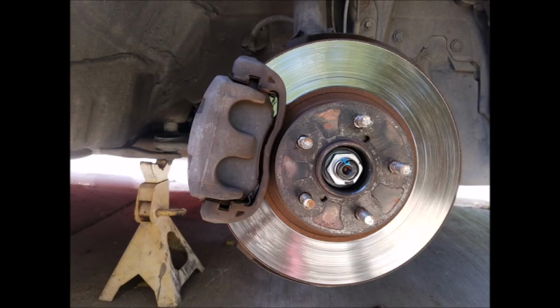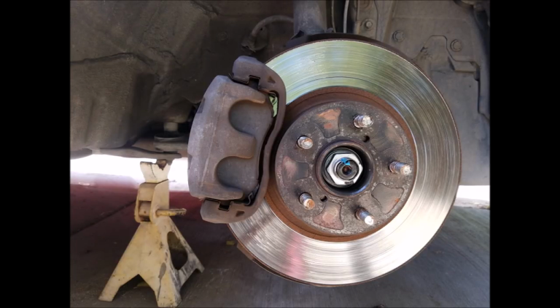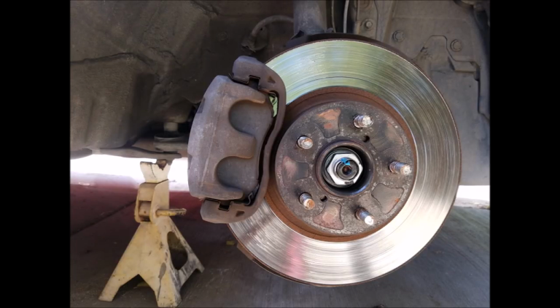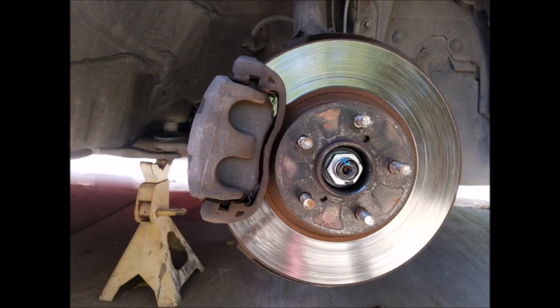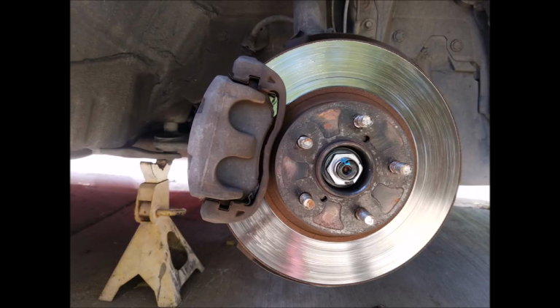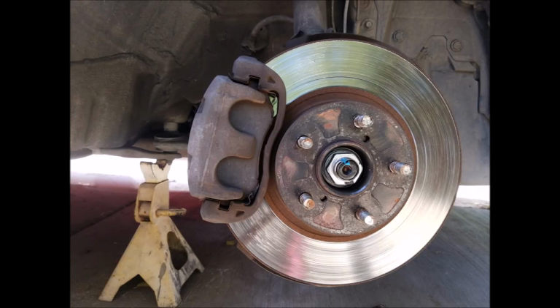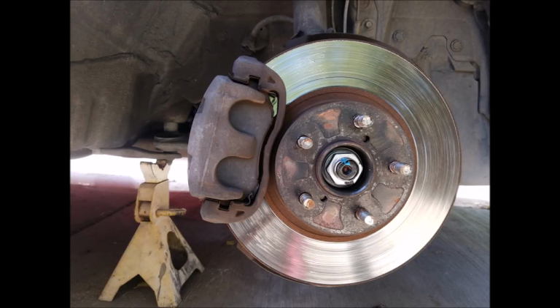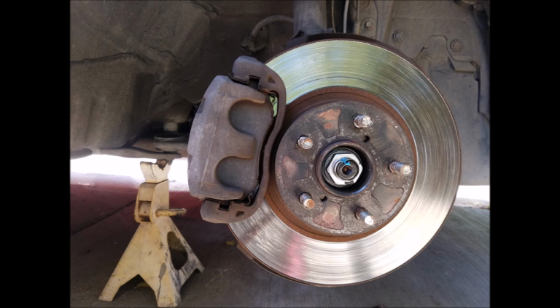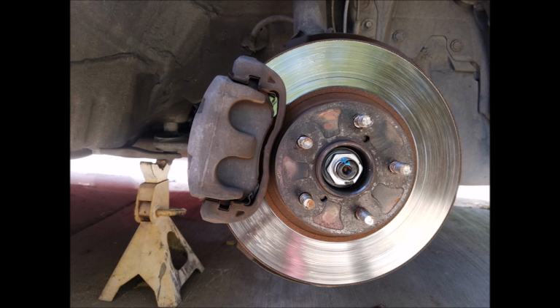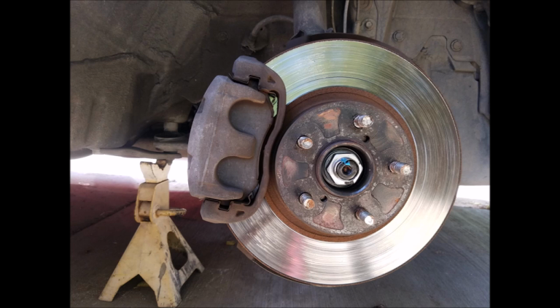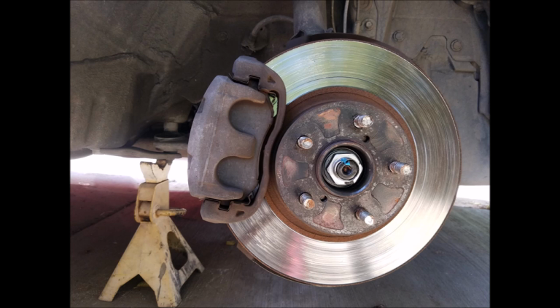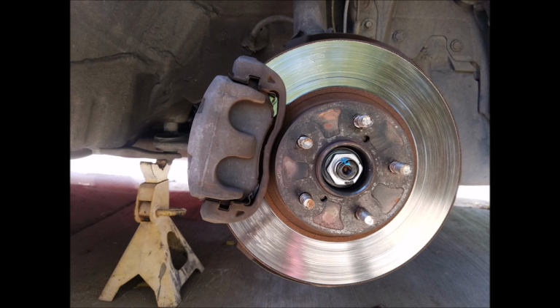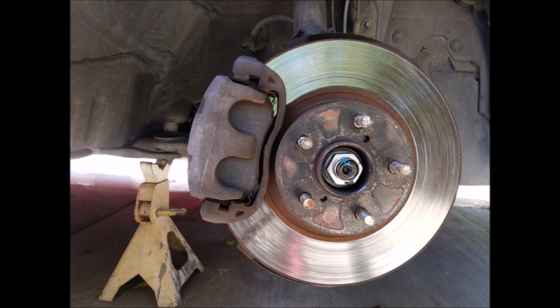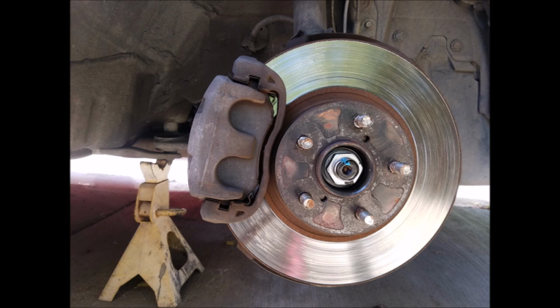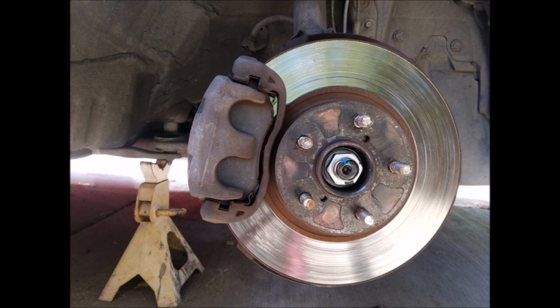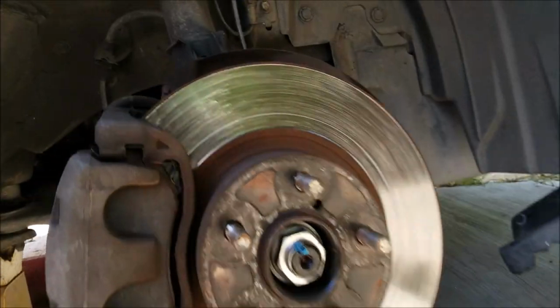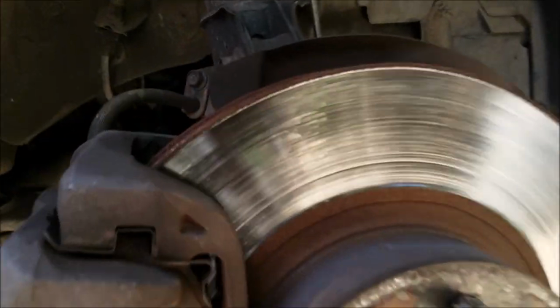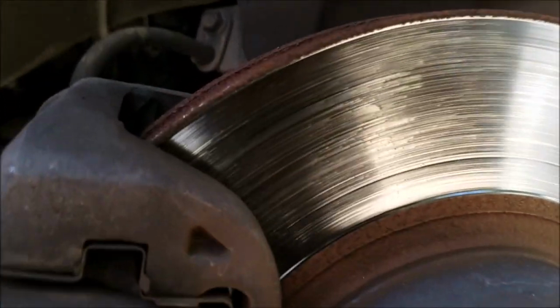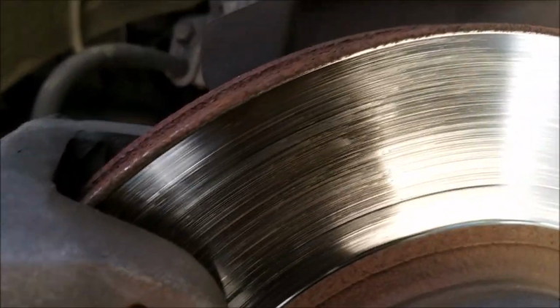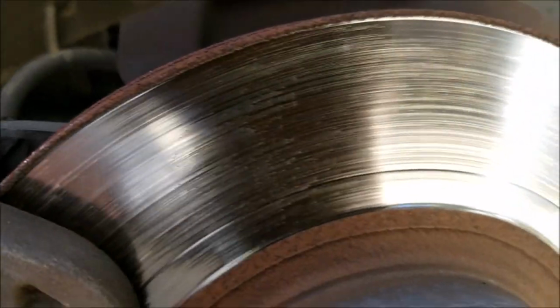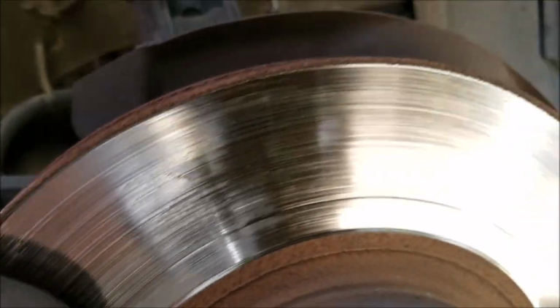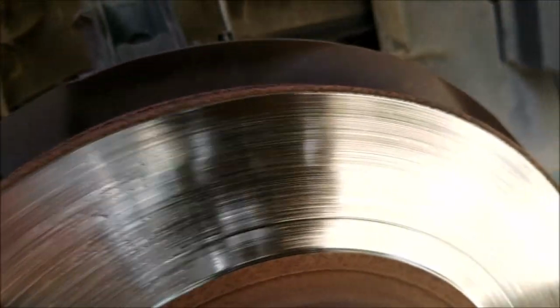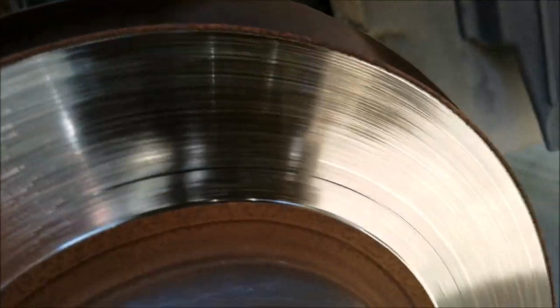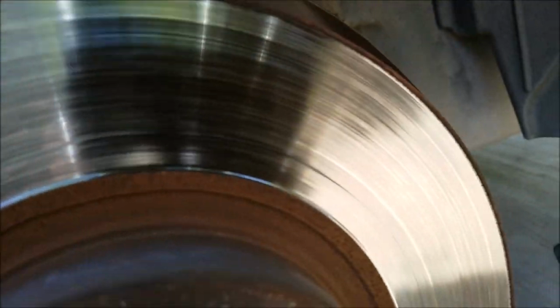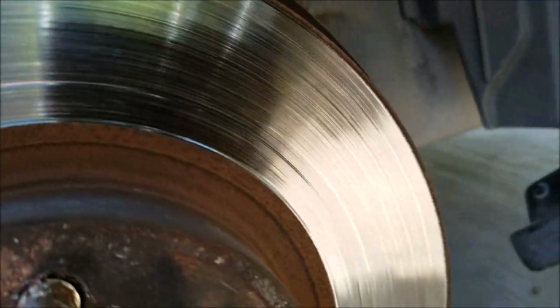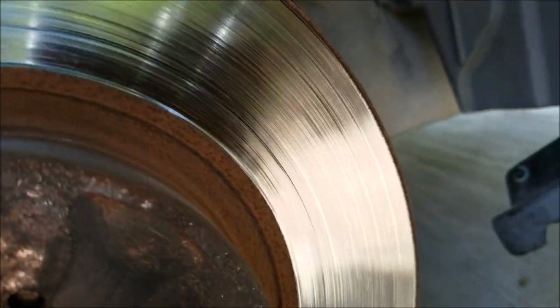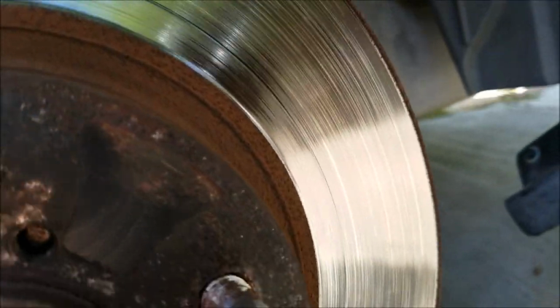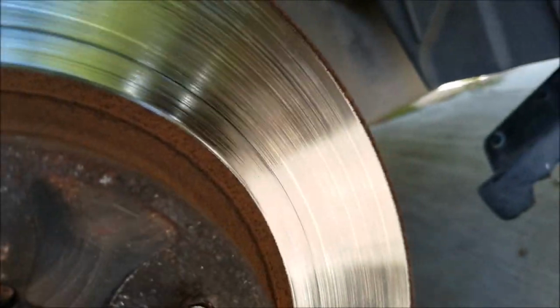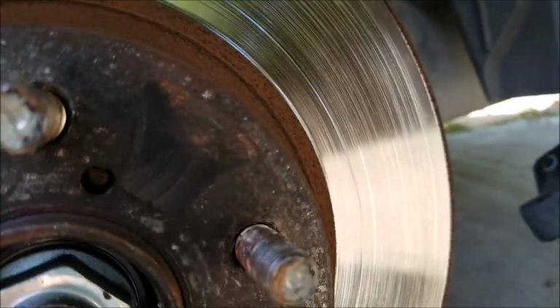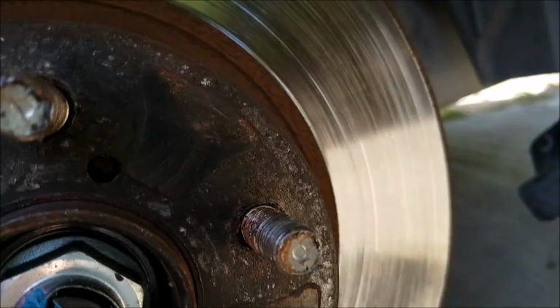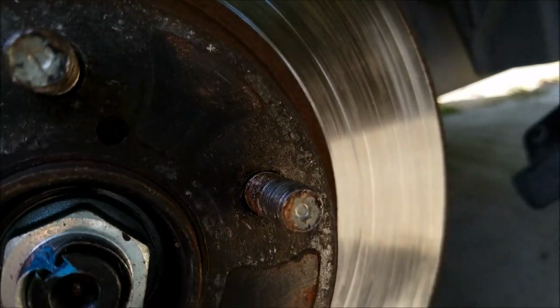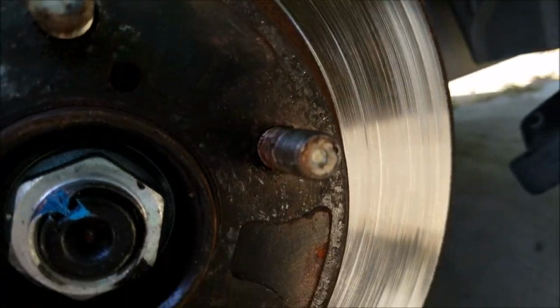As you can see, the rotor has a lot of grooves and is very glazed. With a surface like this your braking will not be as good and will cause a lot of brake squeal.